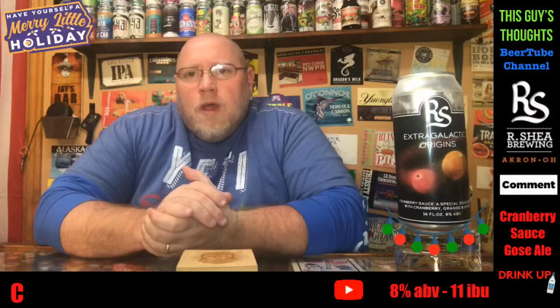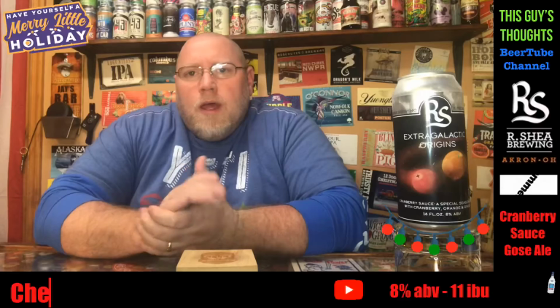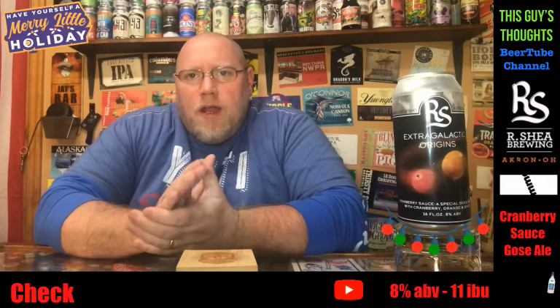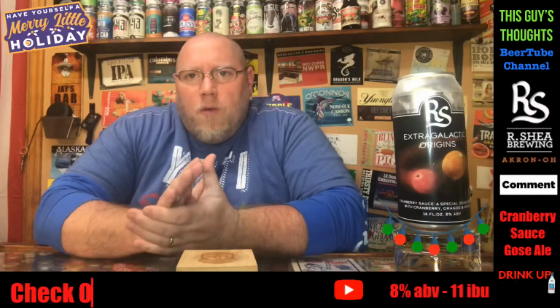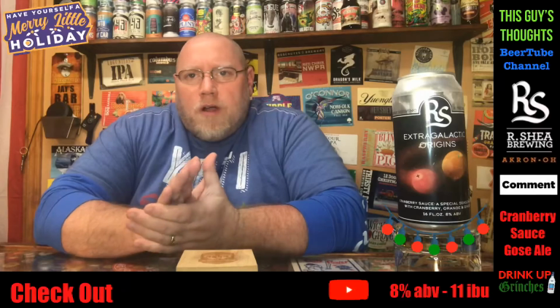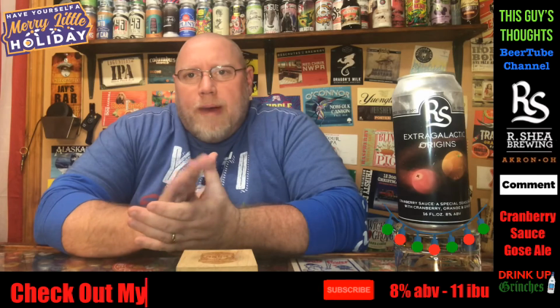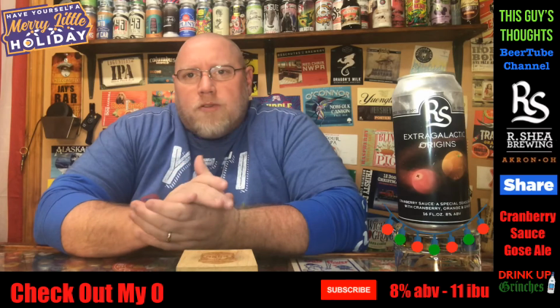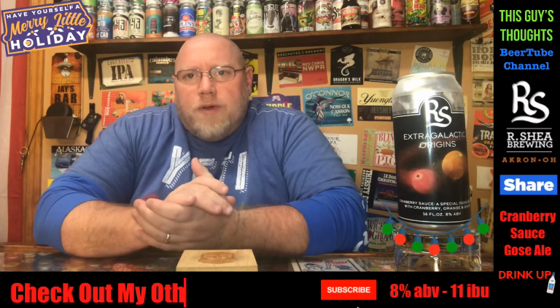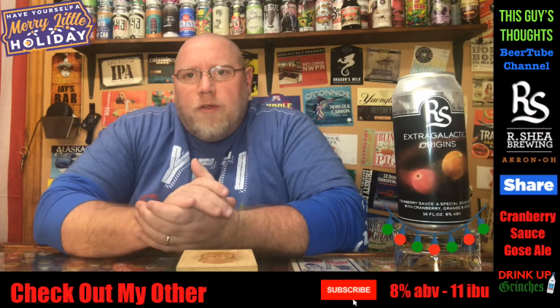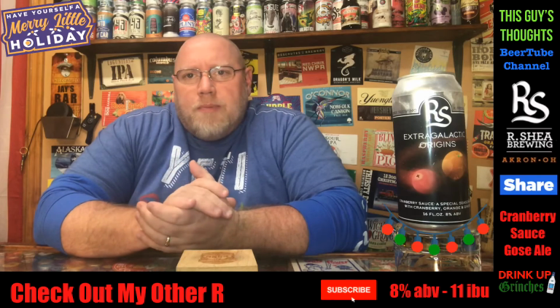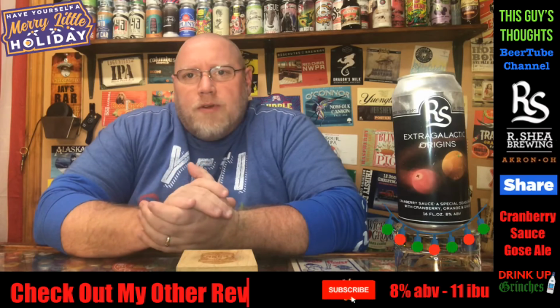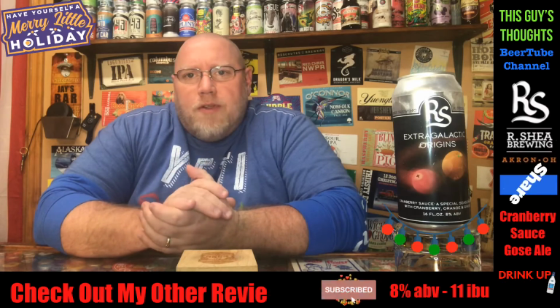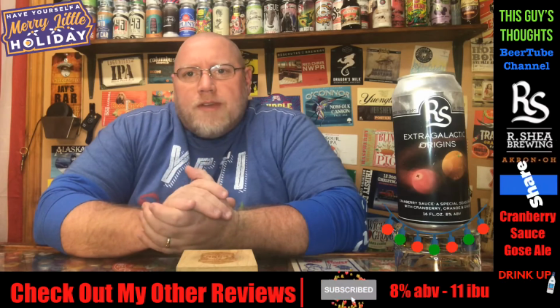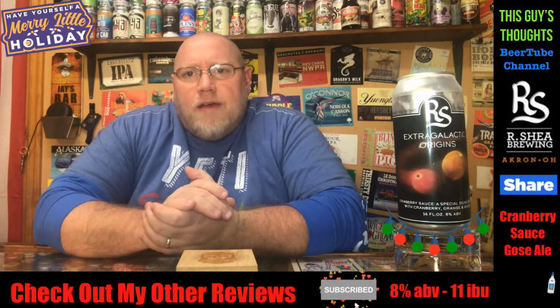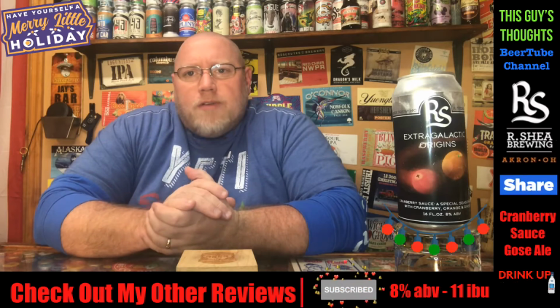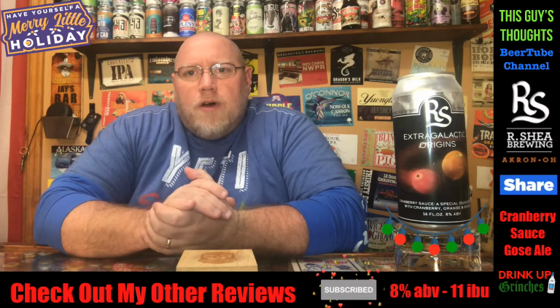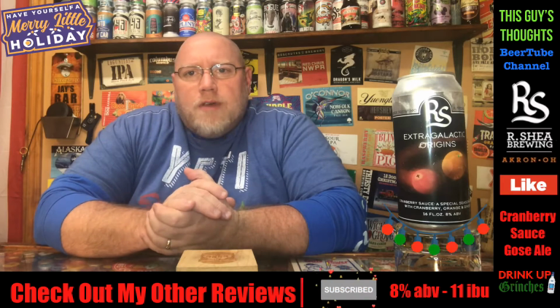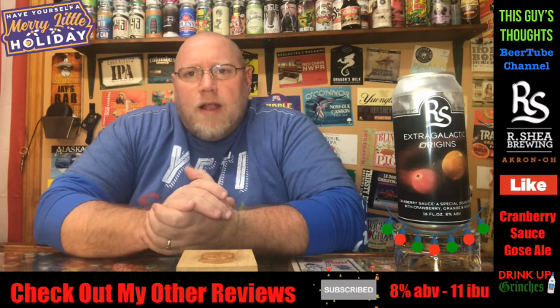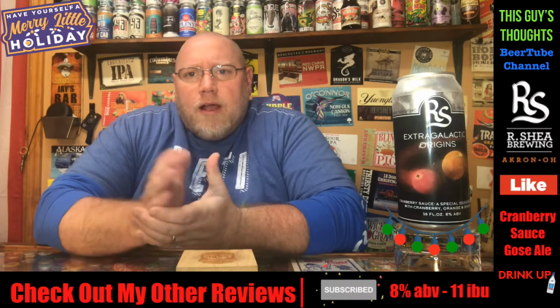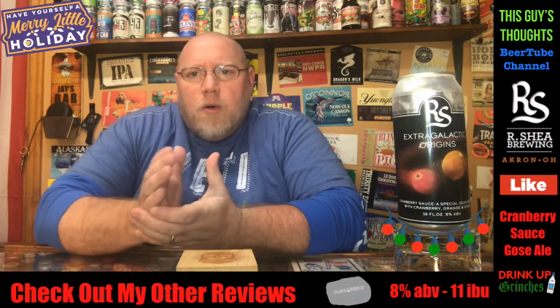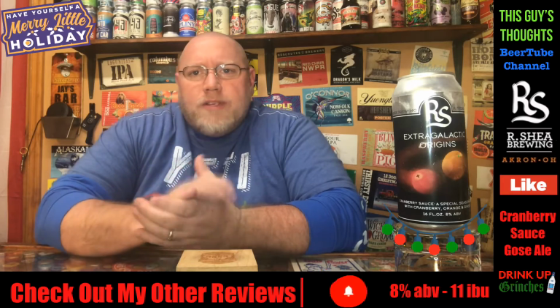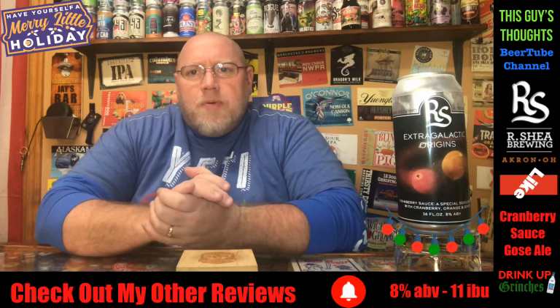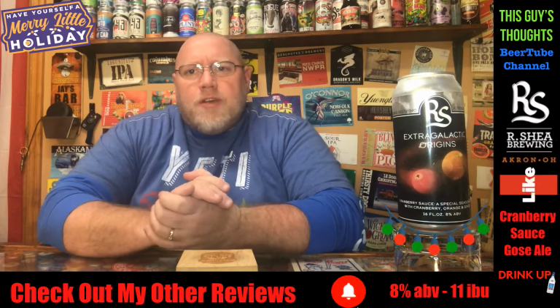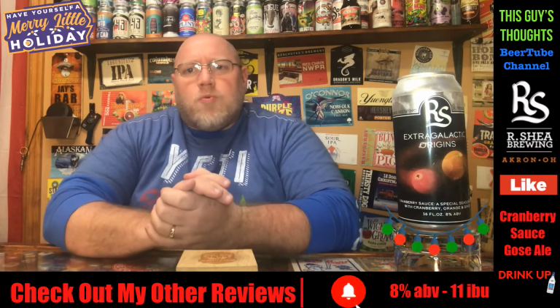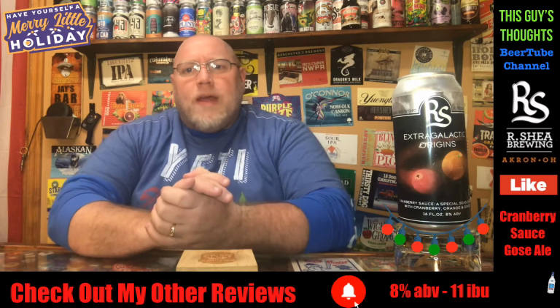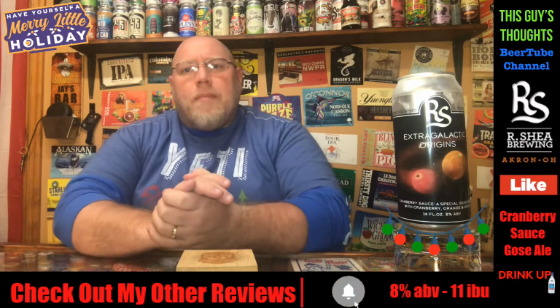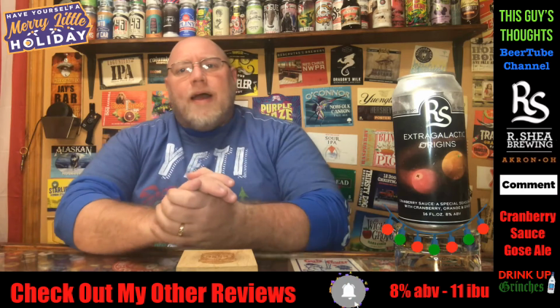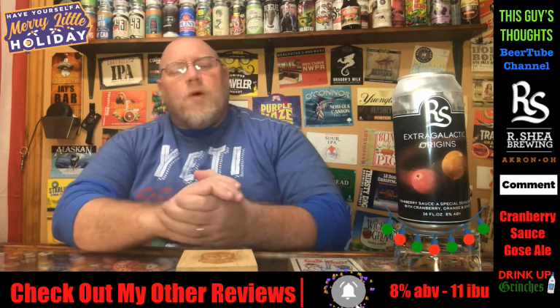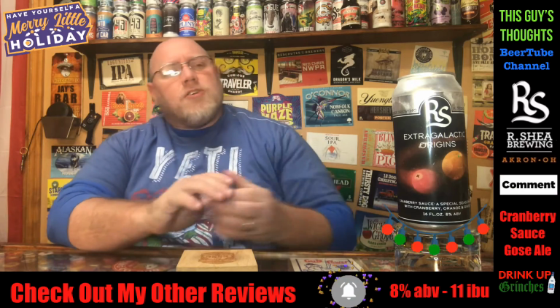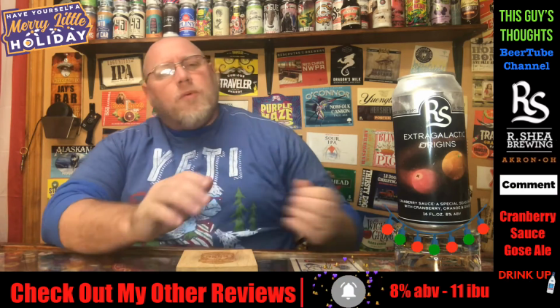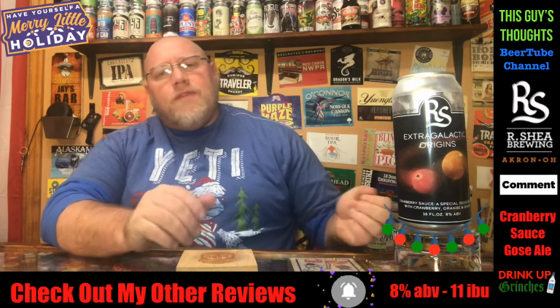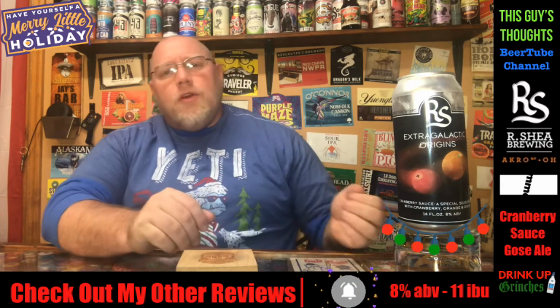Hey there. Welcome back to another episode of This Guy's Thoughts. I appreciate you swinging by and watching a review.